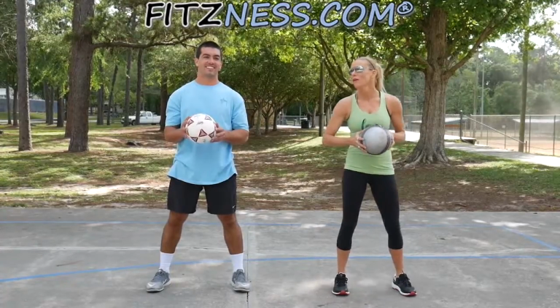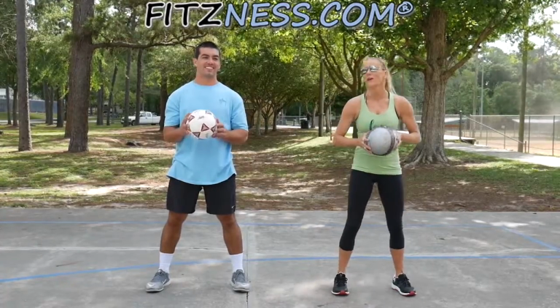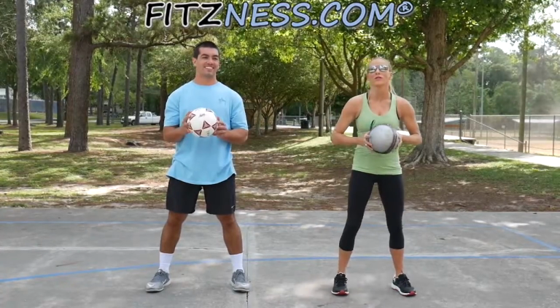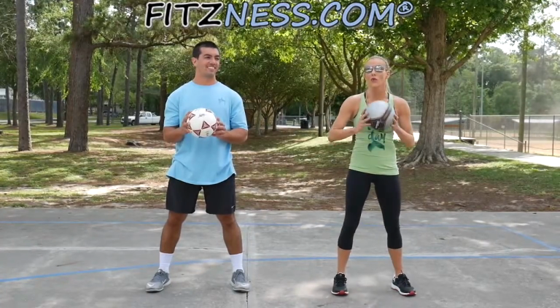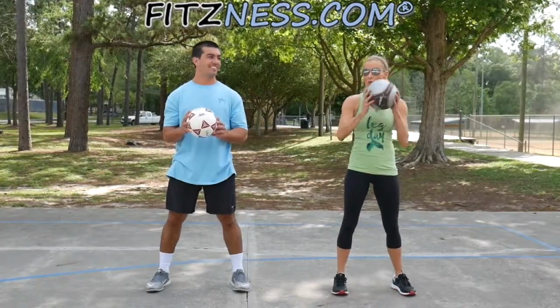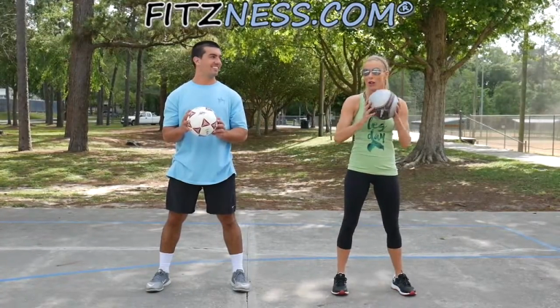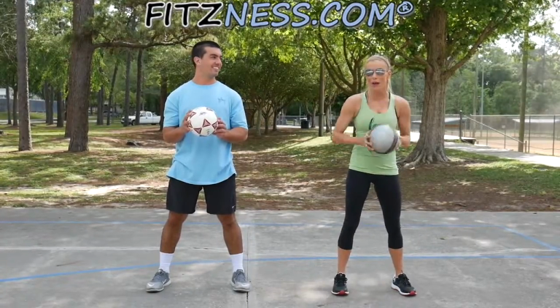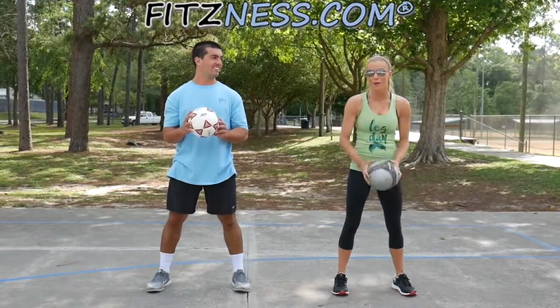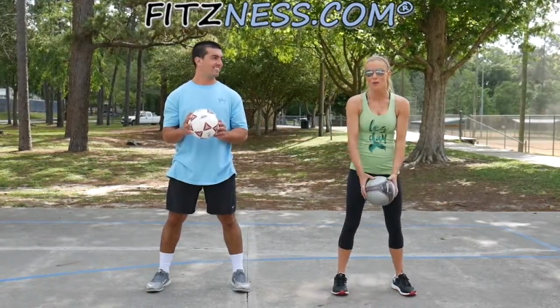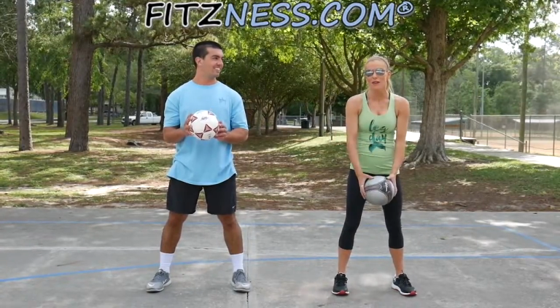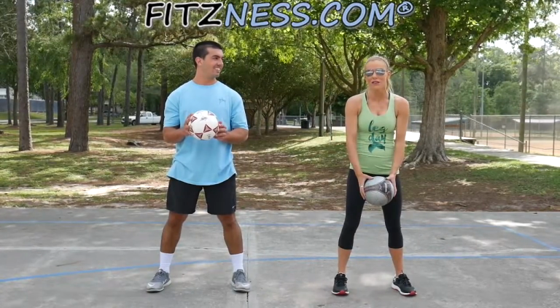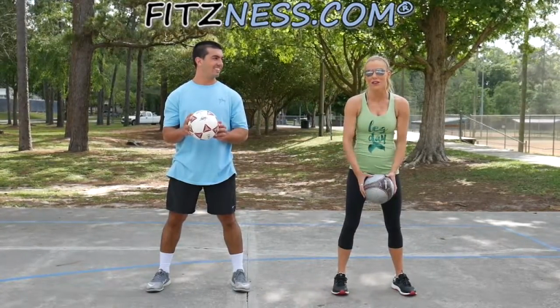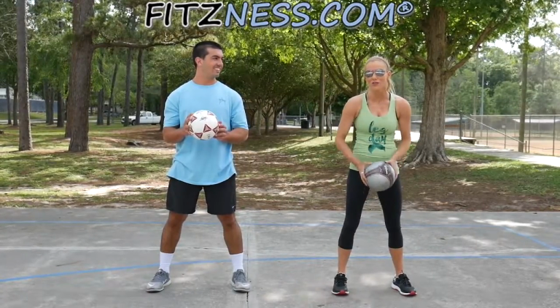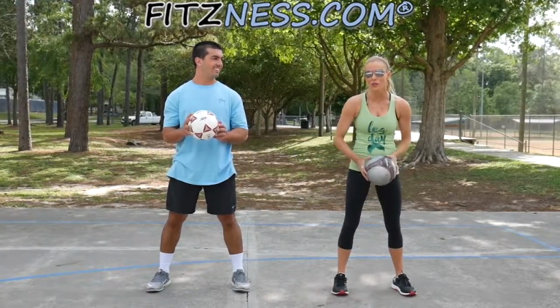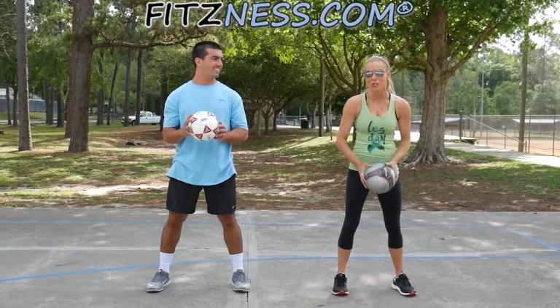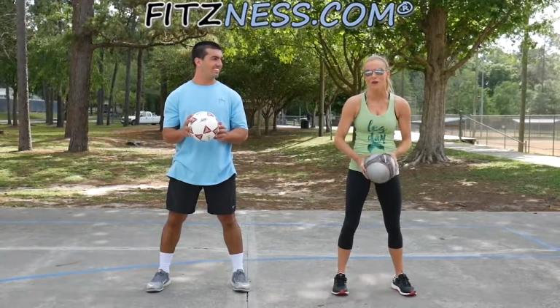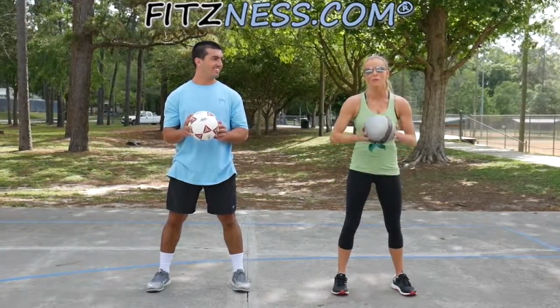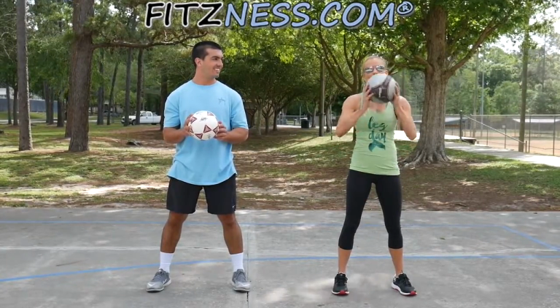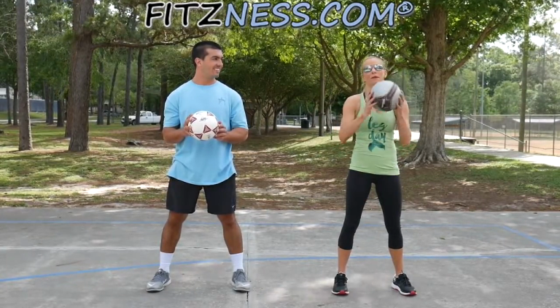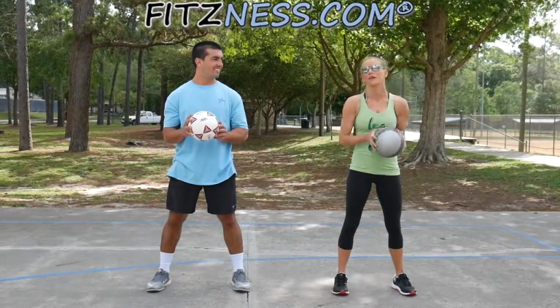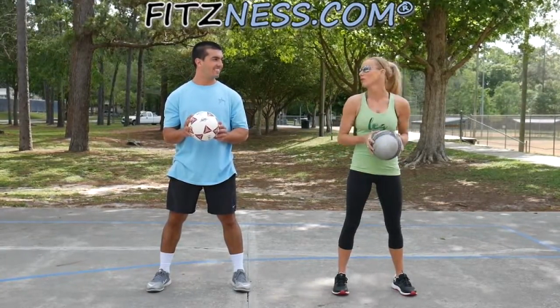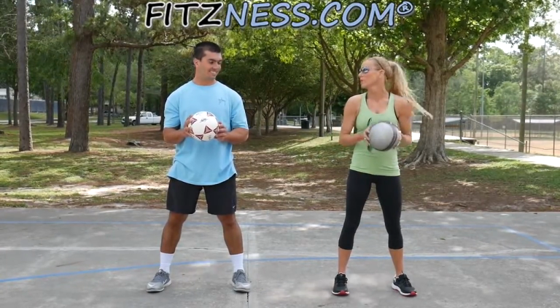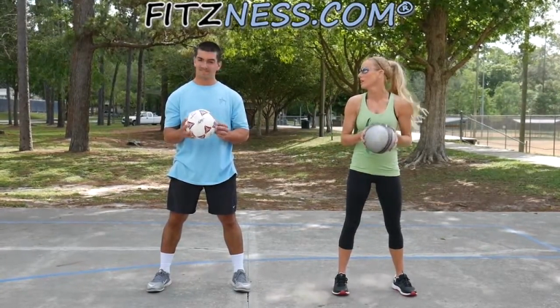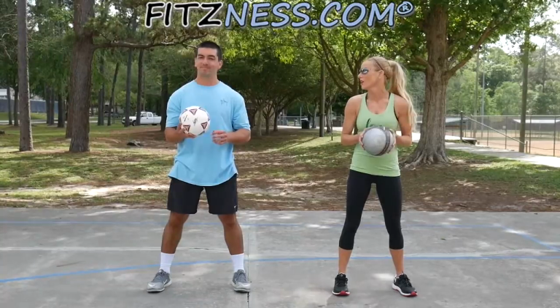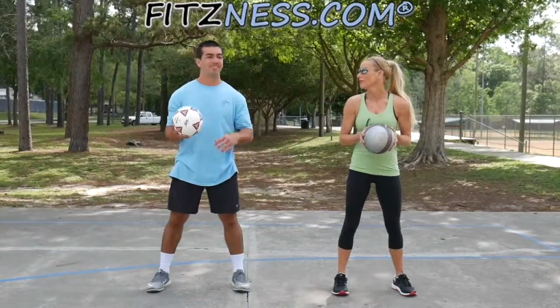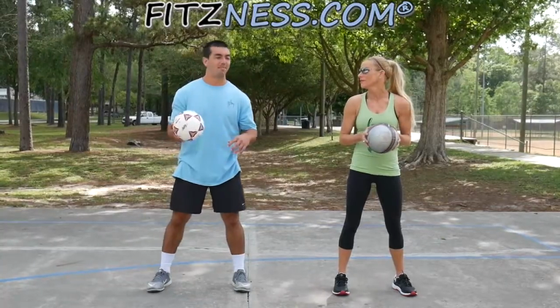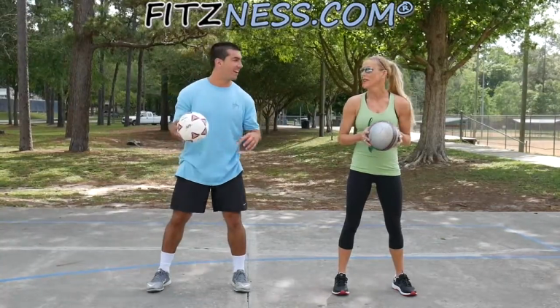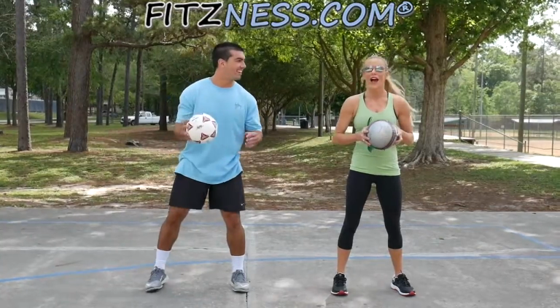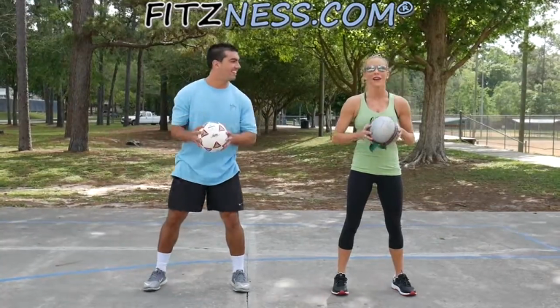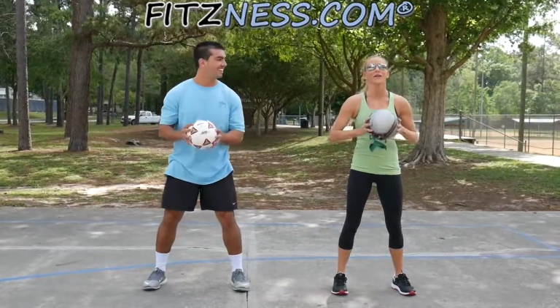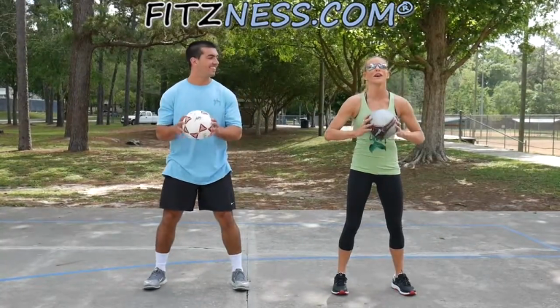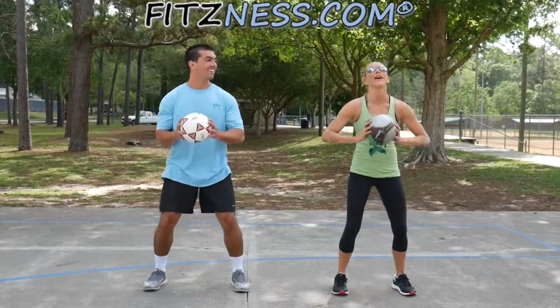We're going to throw the ball up, put the ball down on the ground, do a push-up on it, pick it up, and throw it up again. You ready? I'm ready. Alright, here we go.